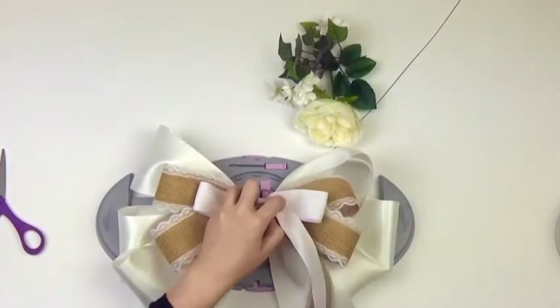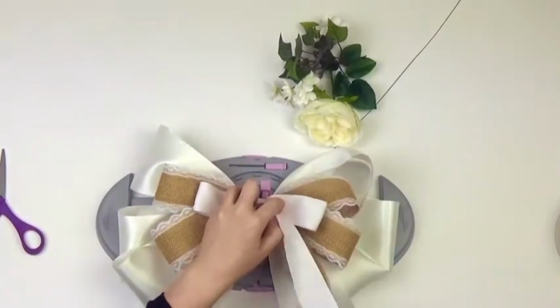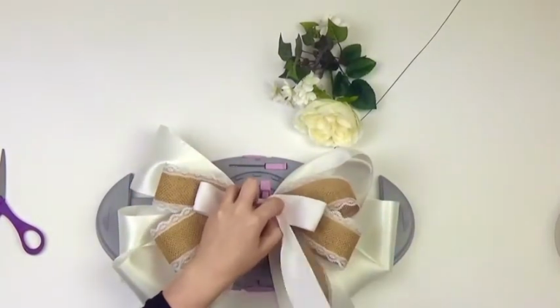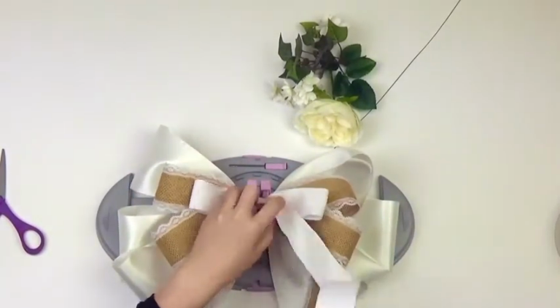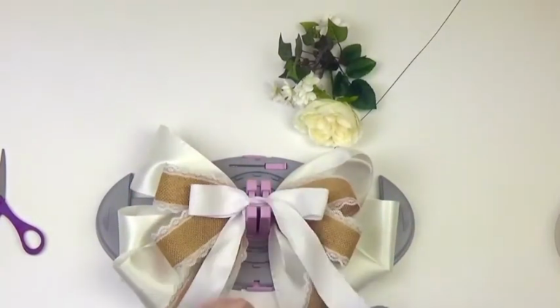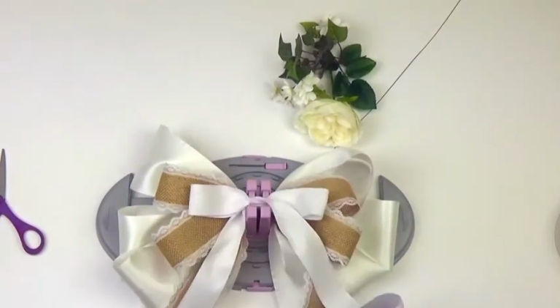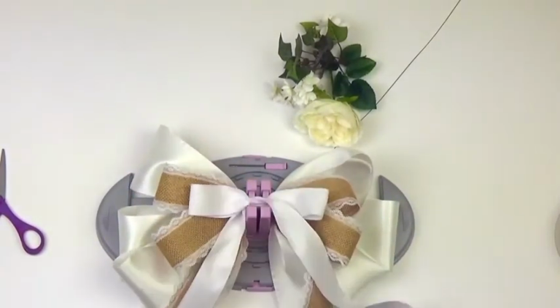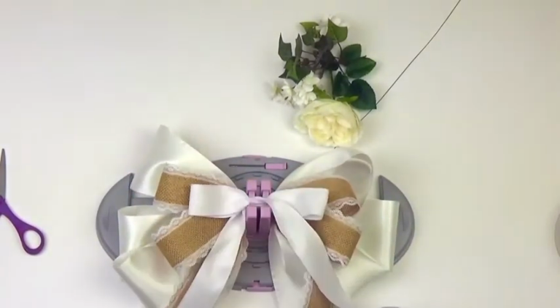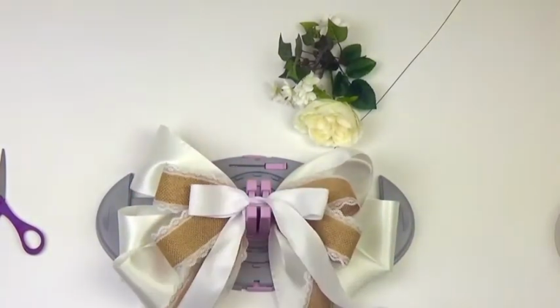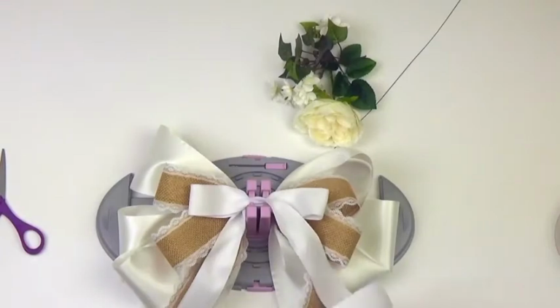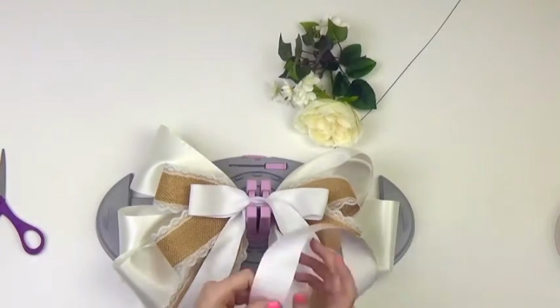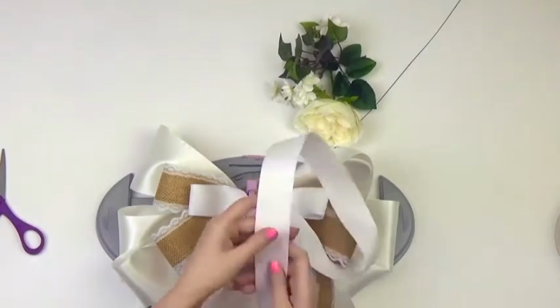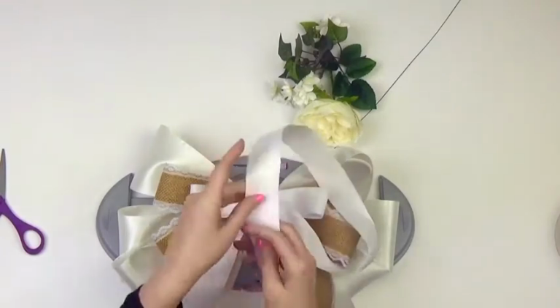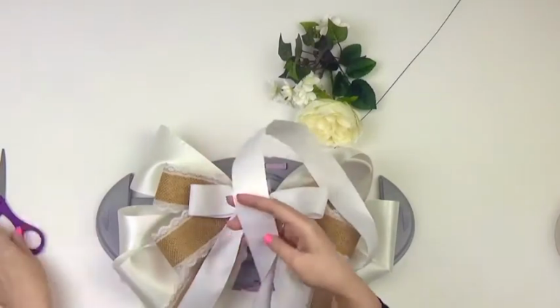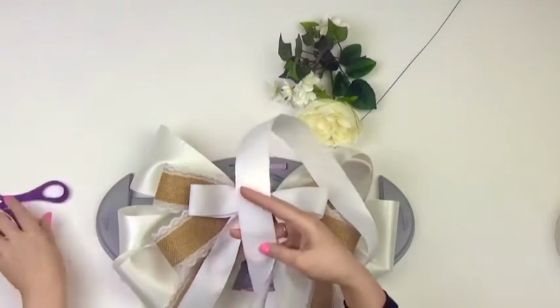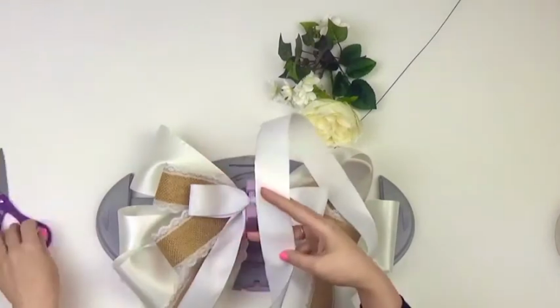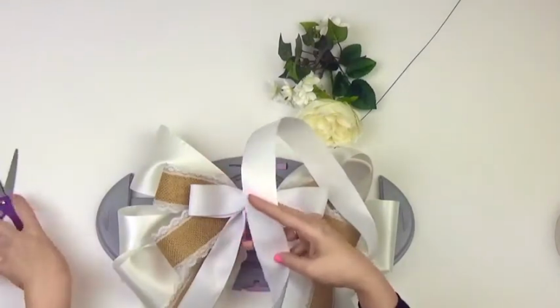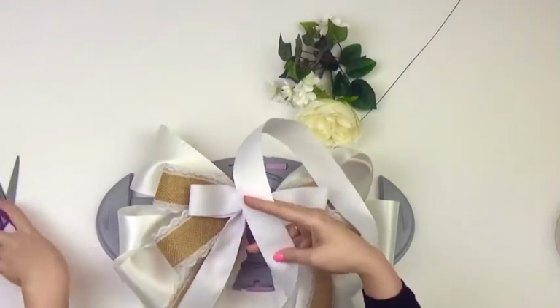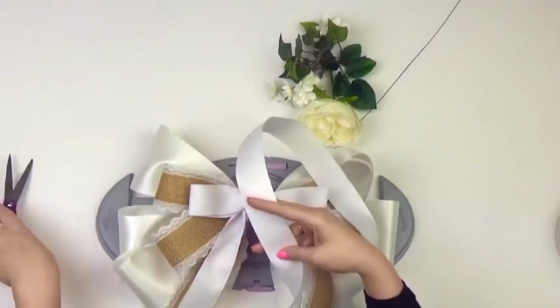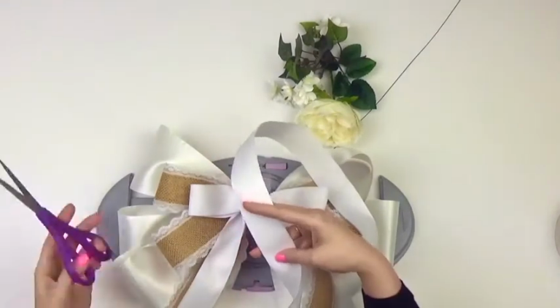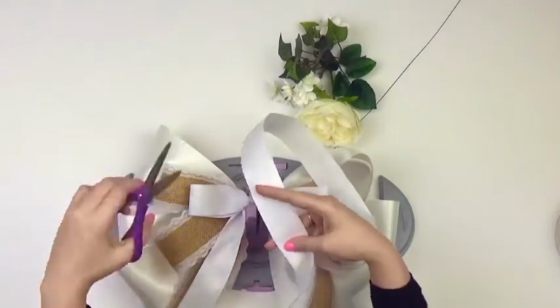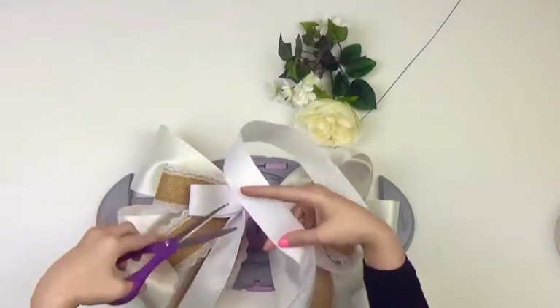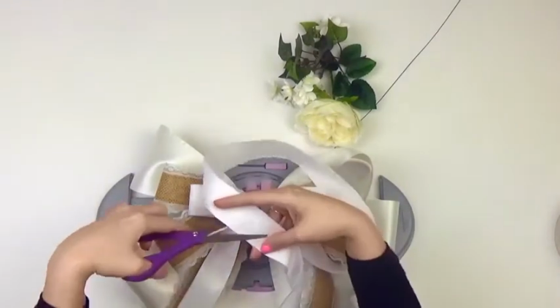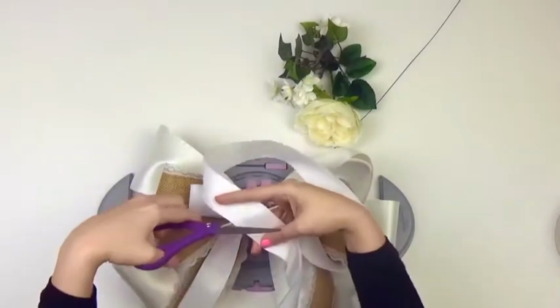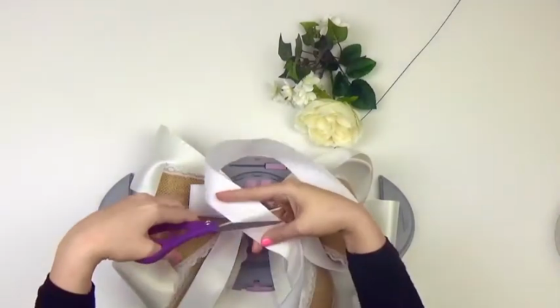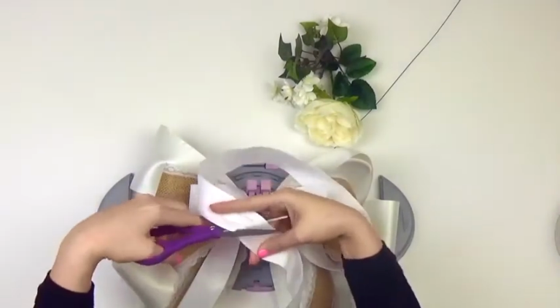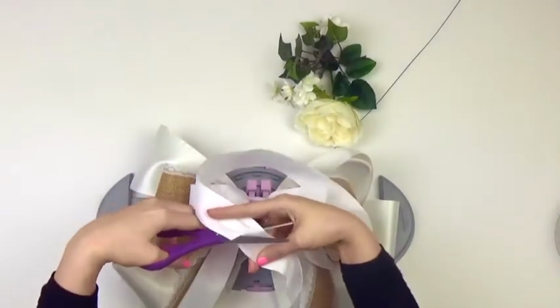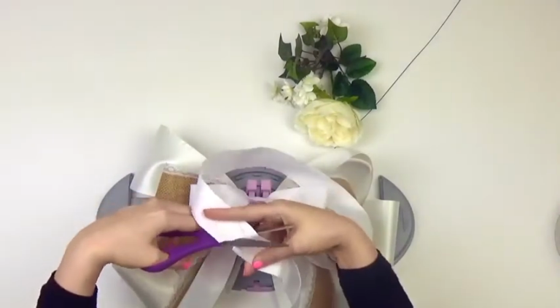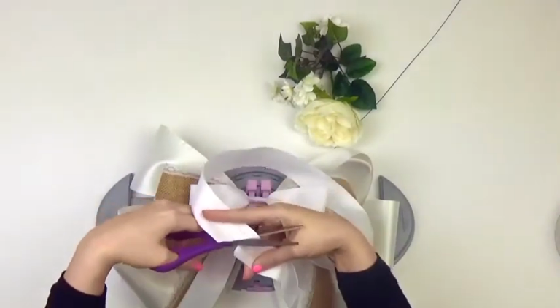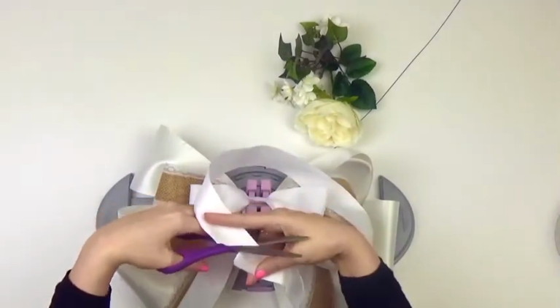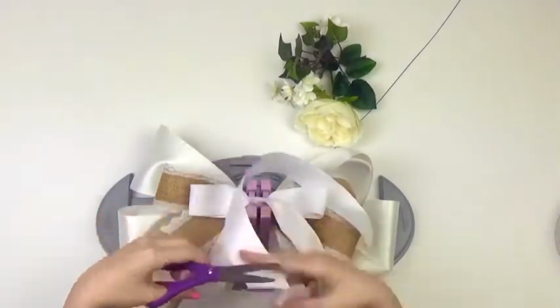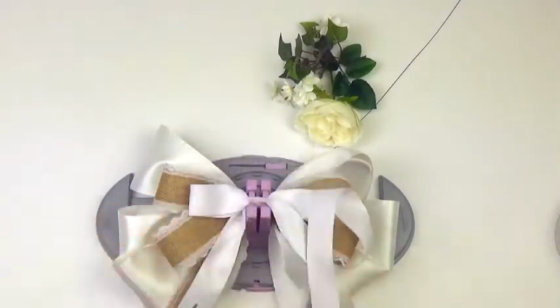Since you're going to be making multiple pew bows, your Bow Genius will make your bows fast and uniform.